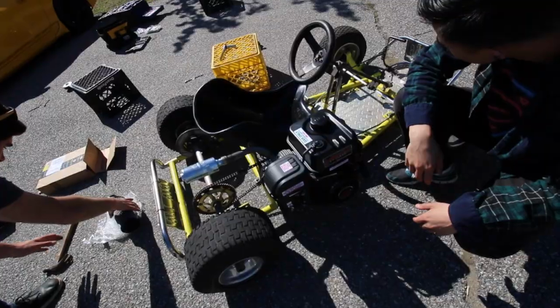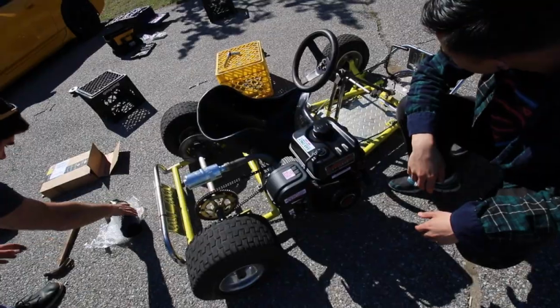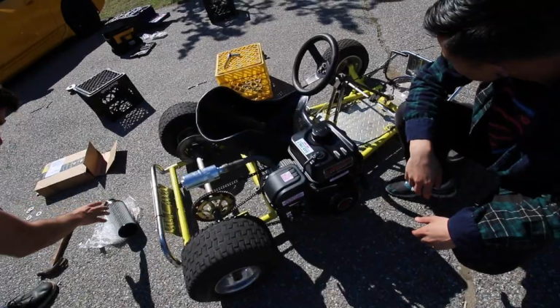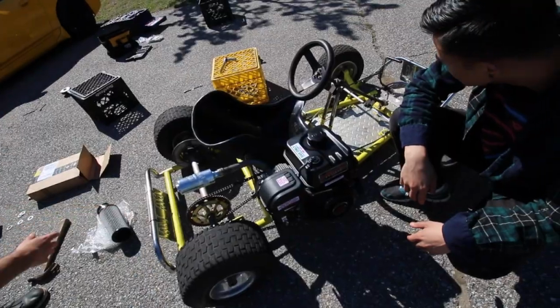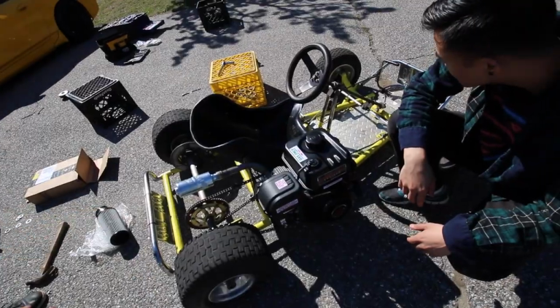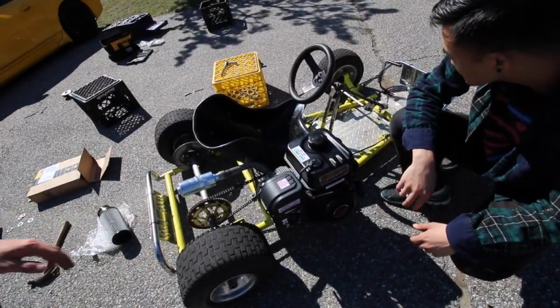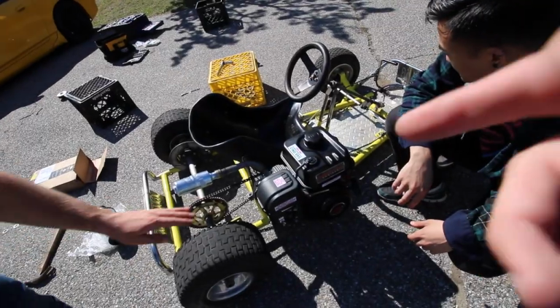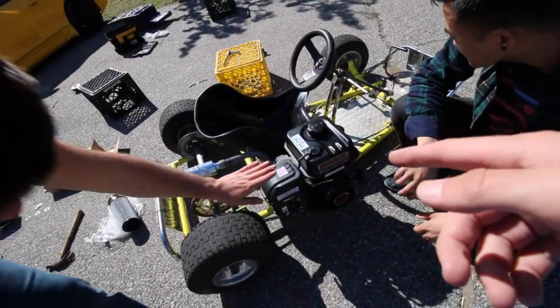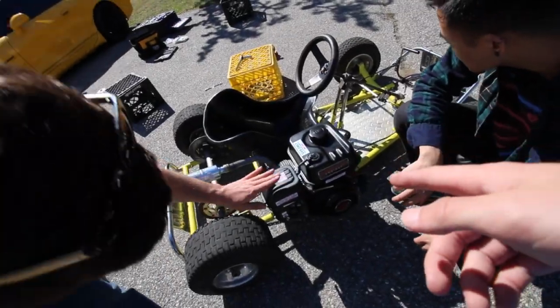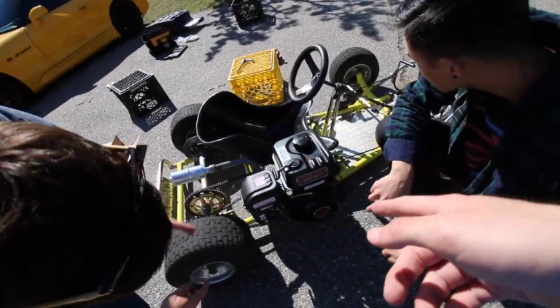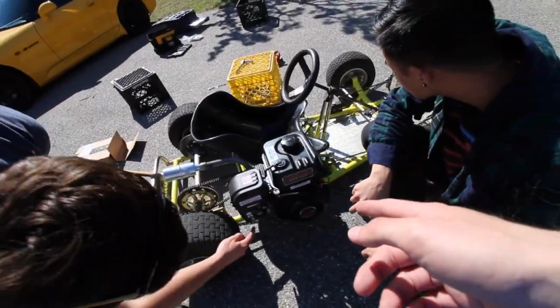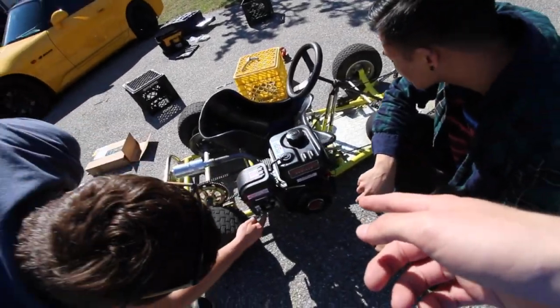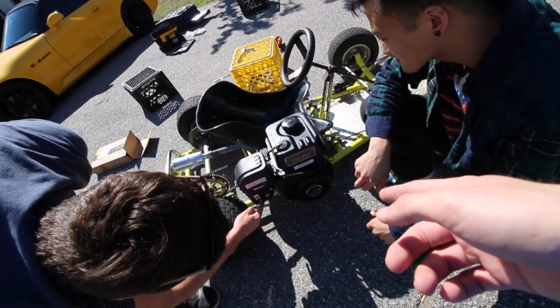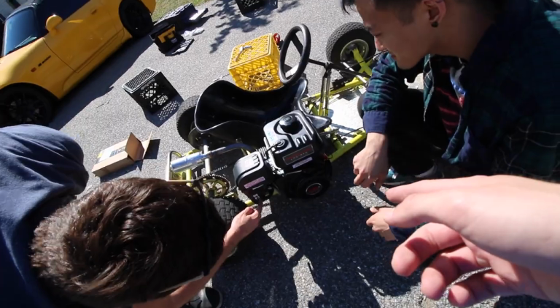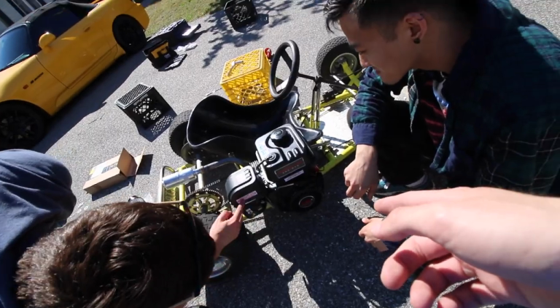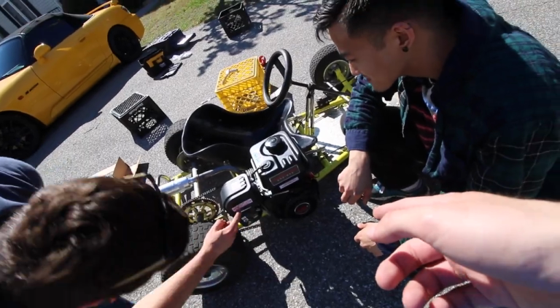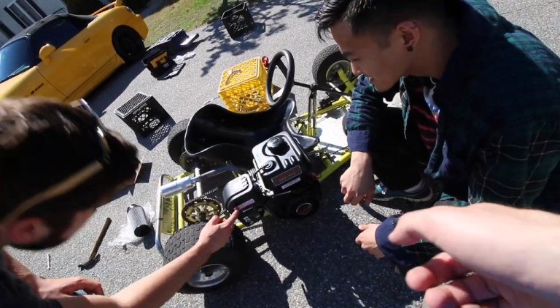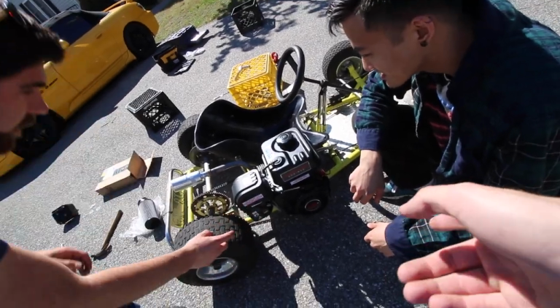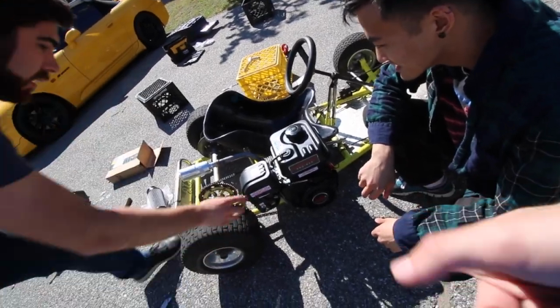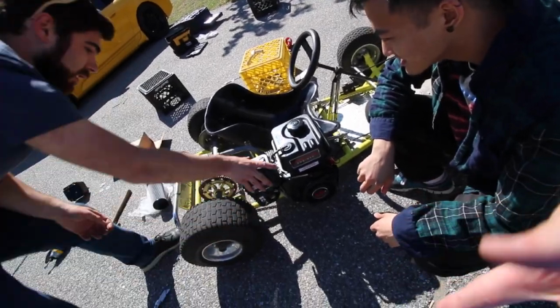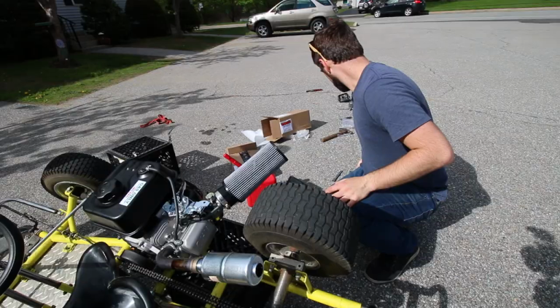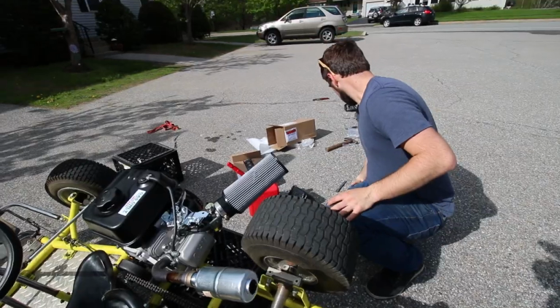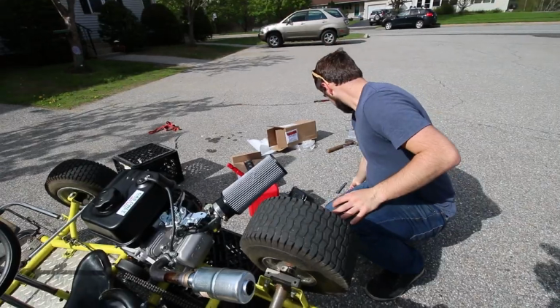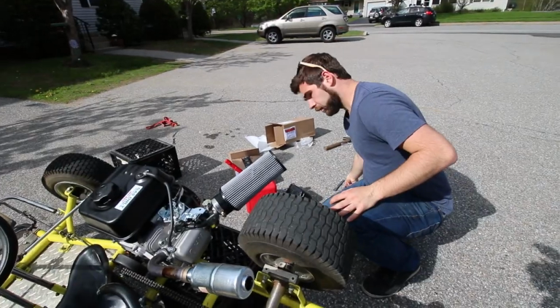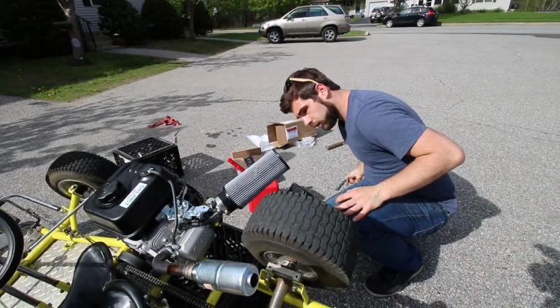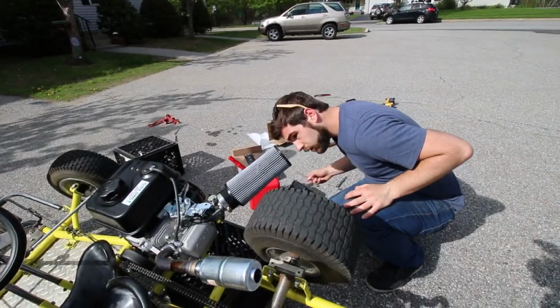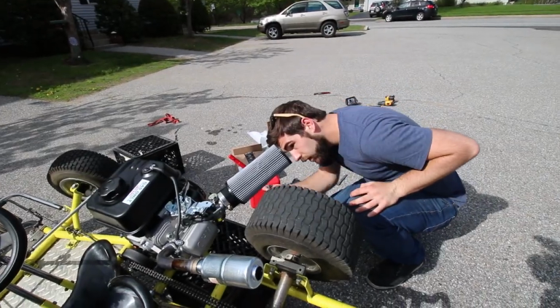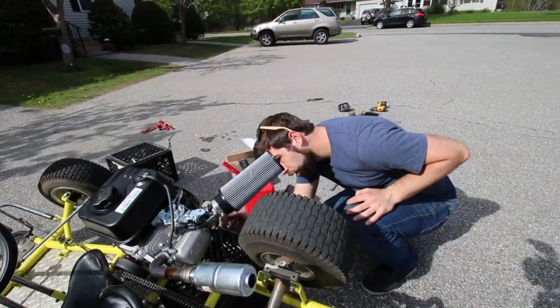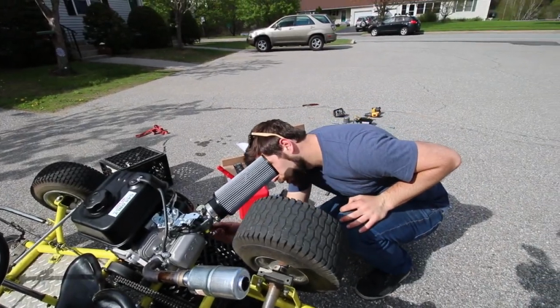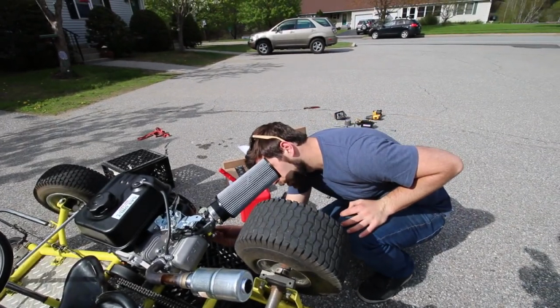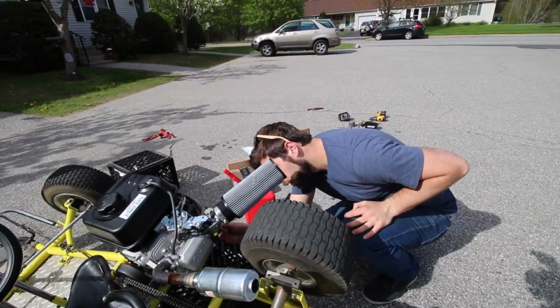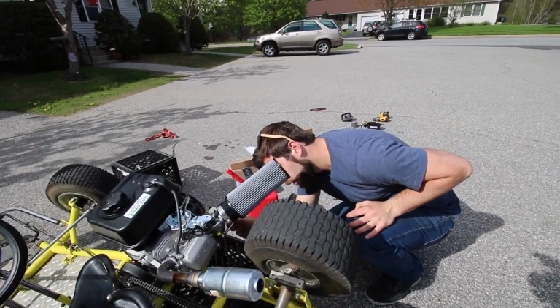All right, how does this come on? Dude, this is gonna be the Dodge Demon of go-karts. The go-kart is dying.